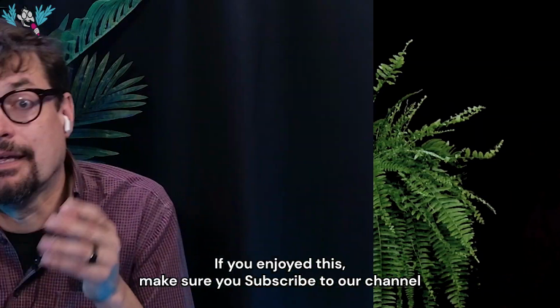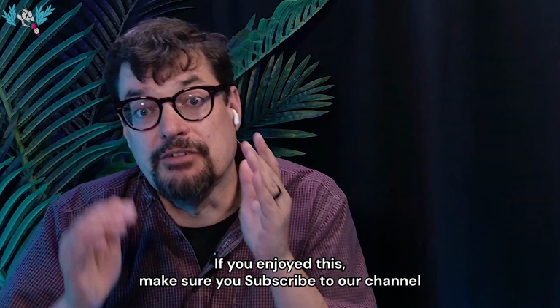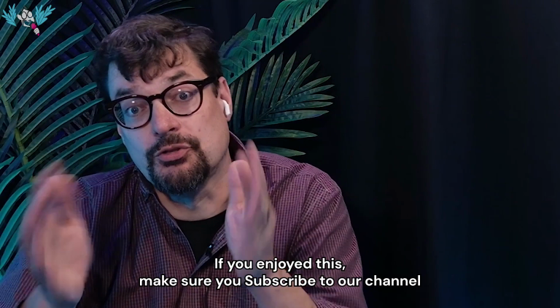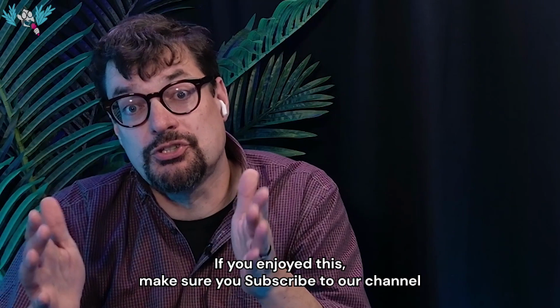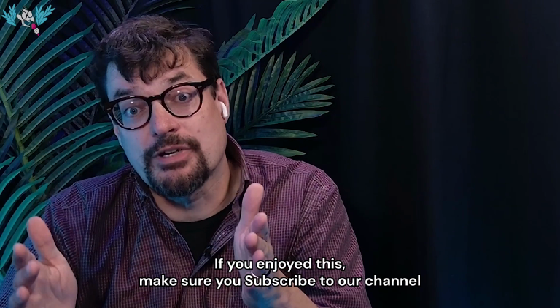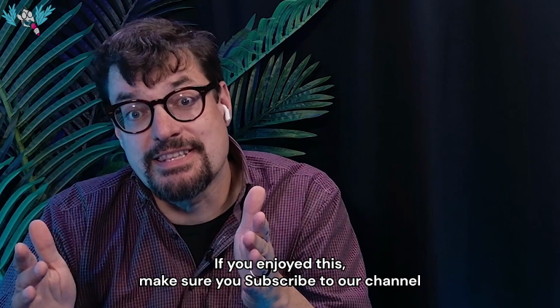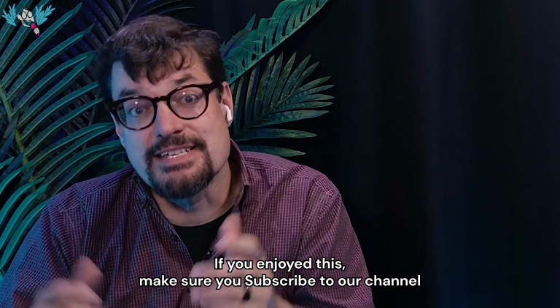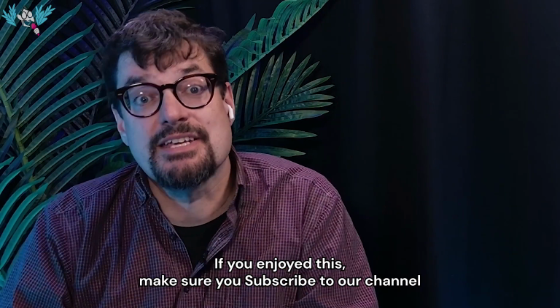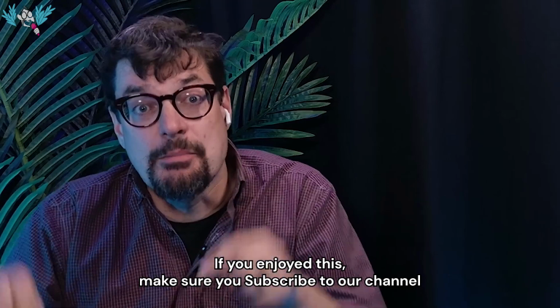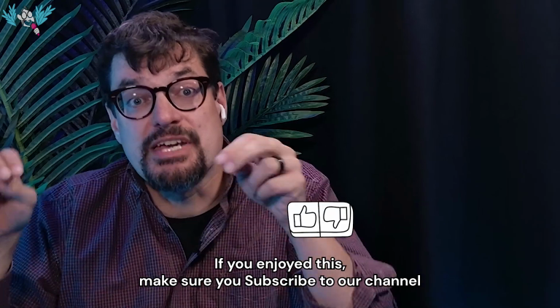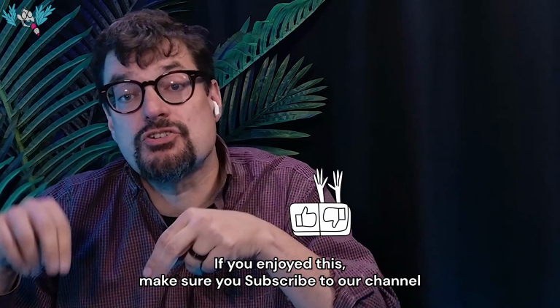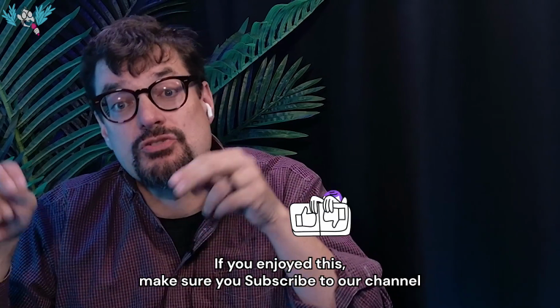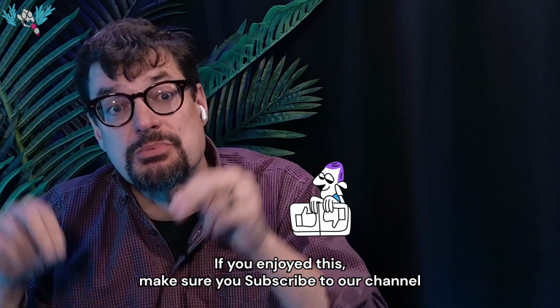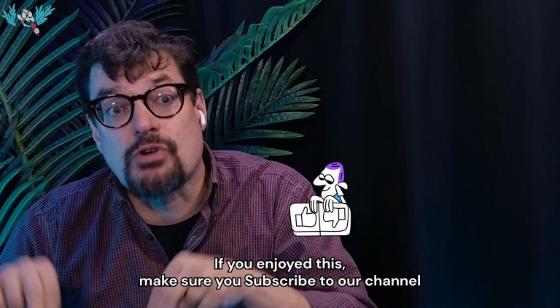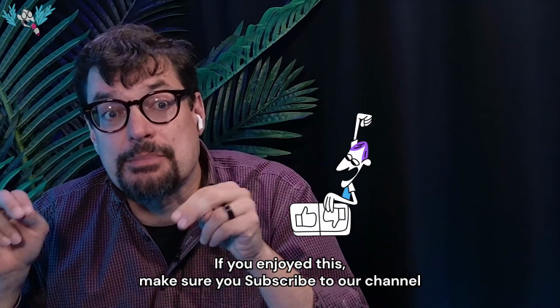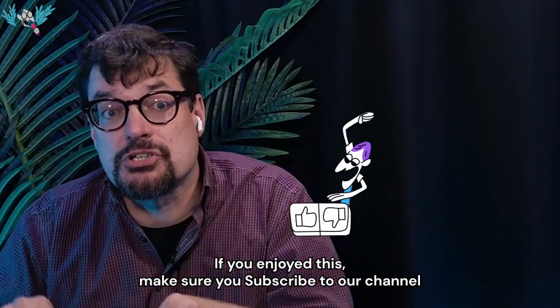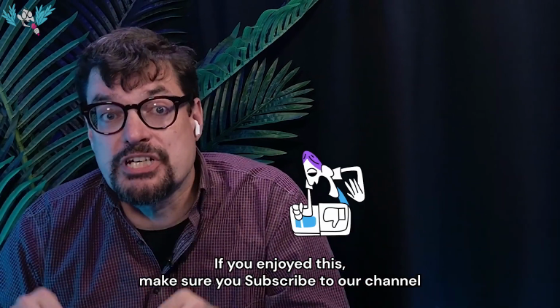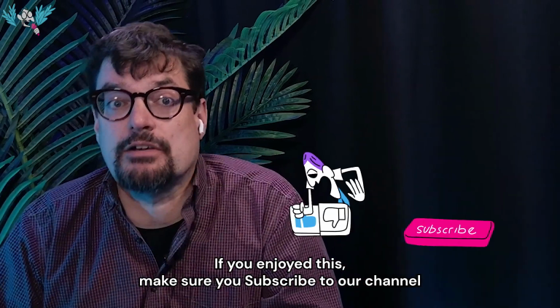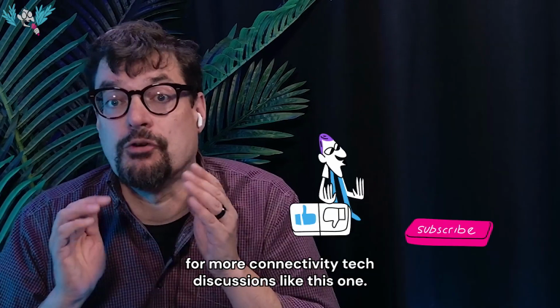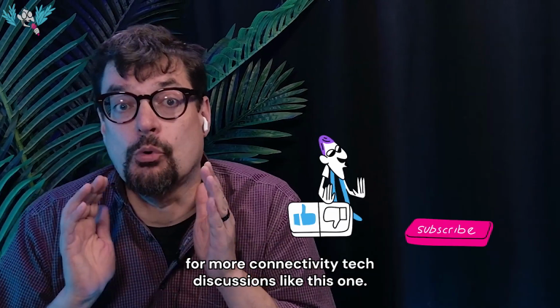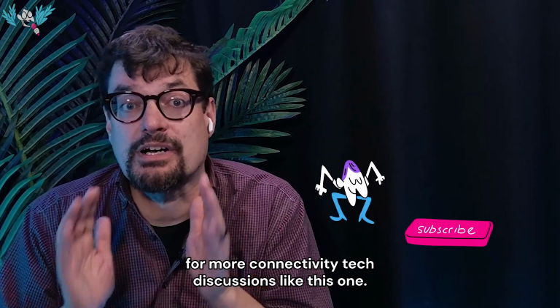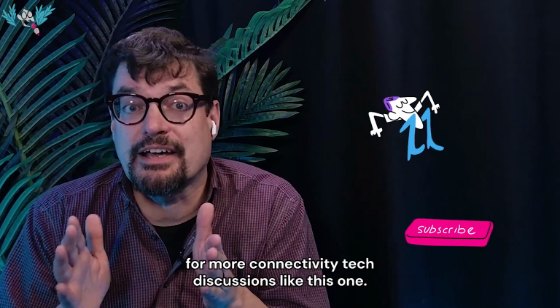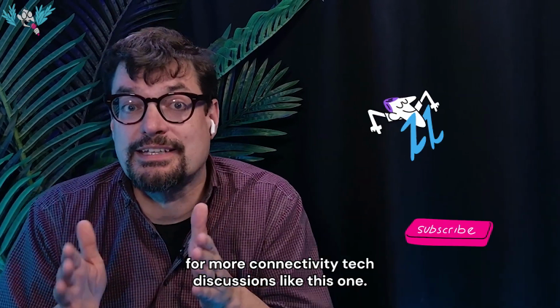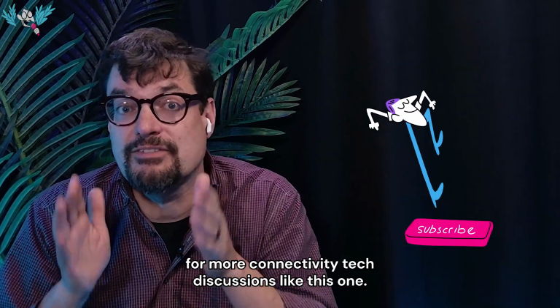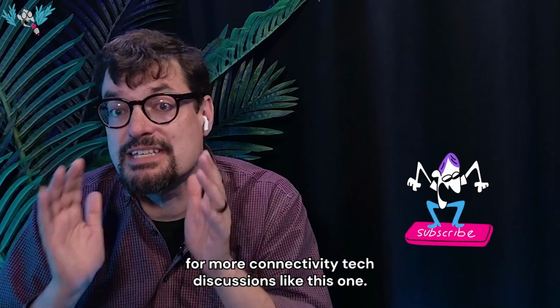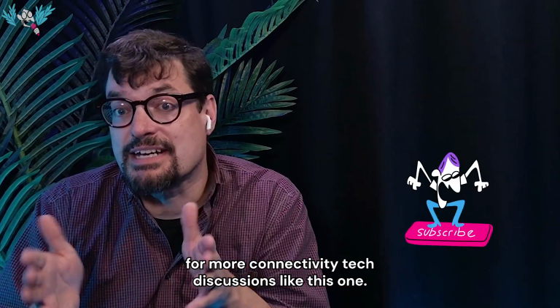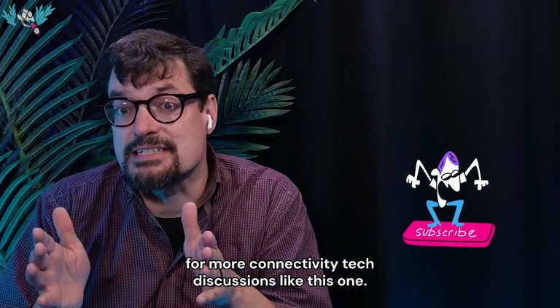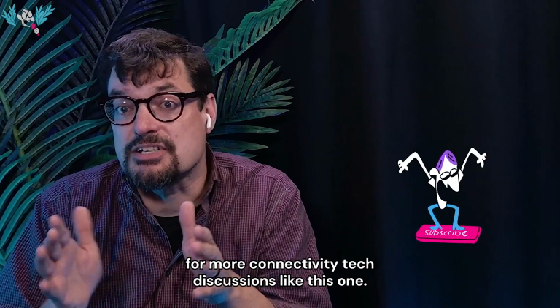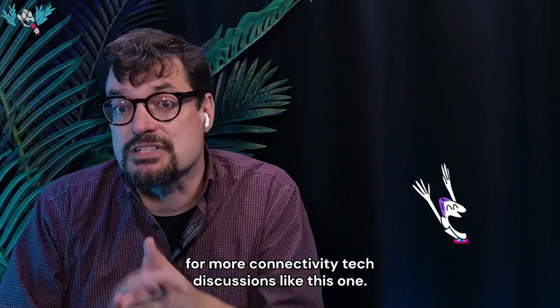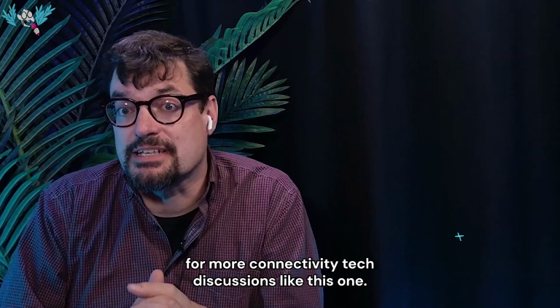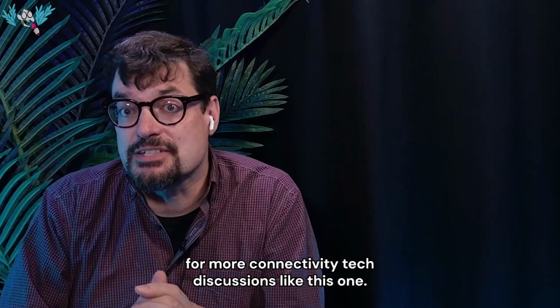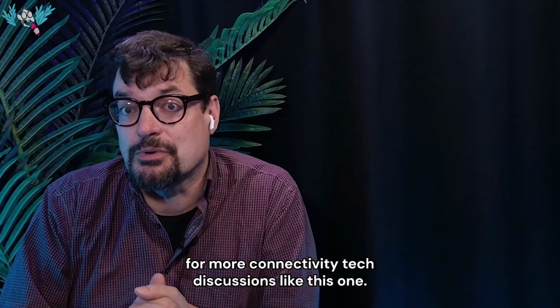If you enjoyed this, make sure you subscribe to our channel for more connectivity tech discussions like this one.